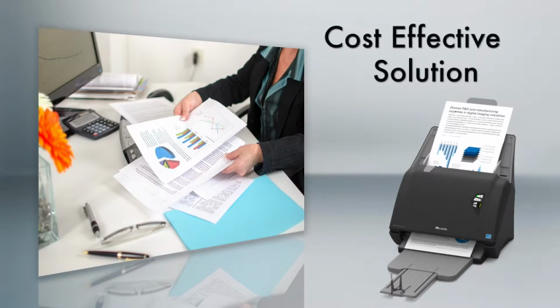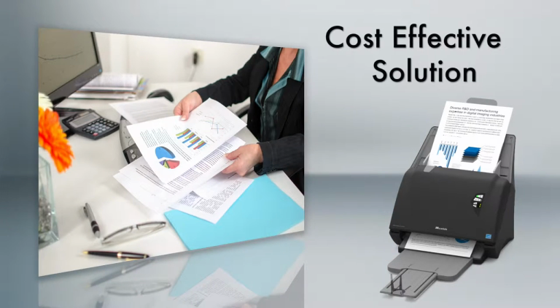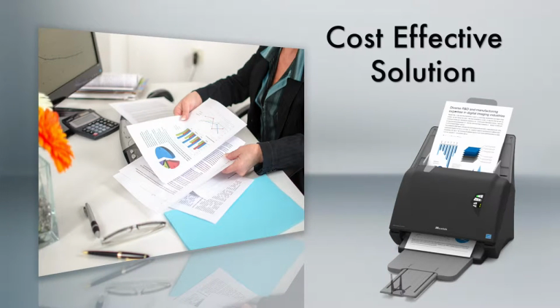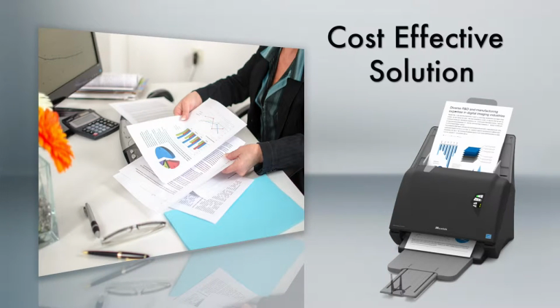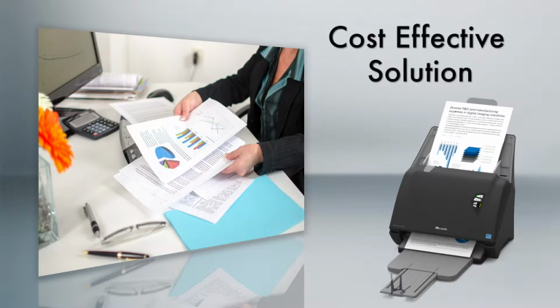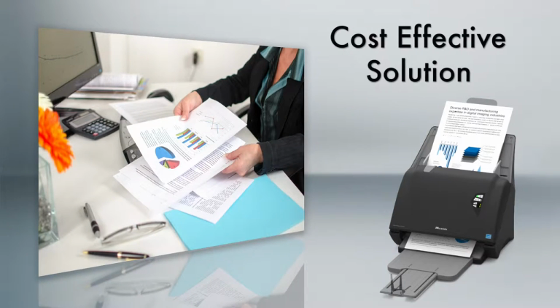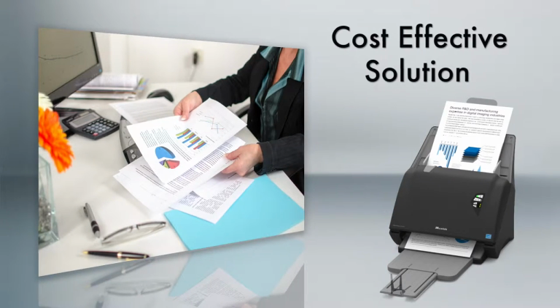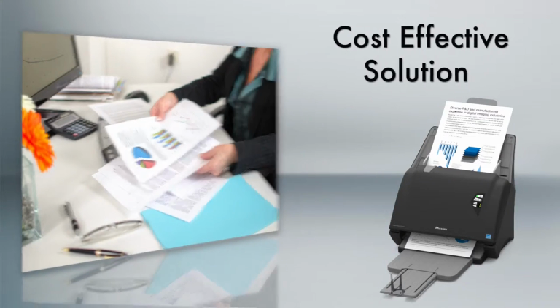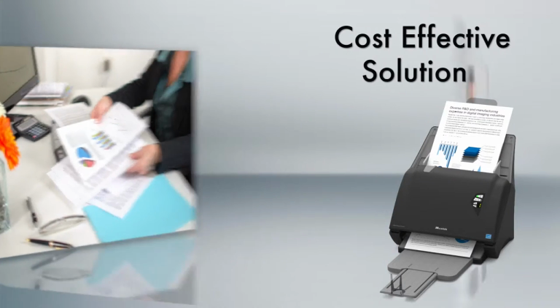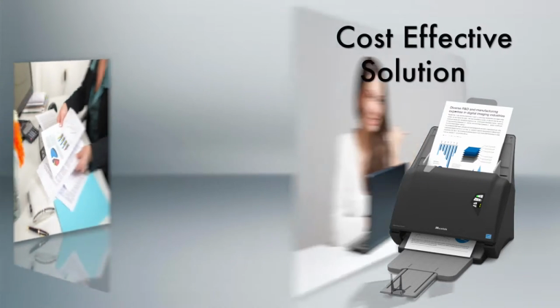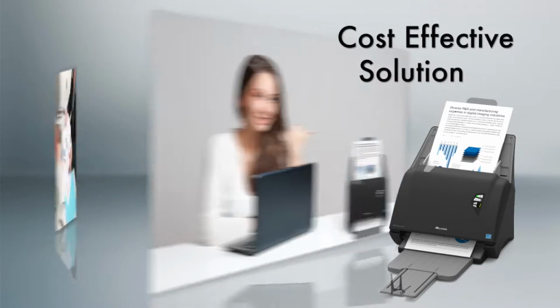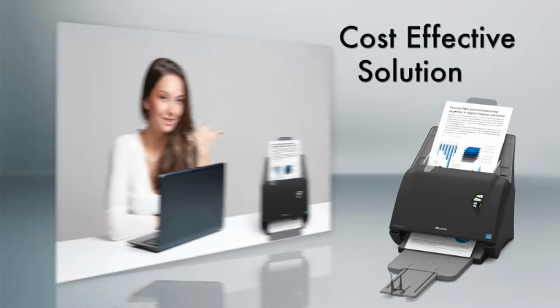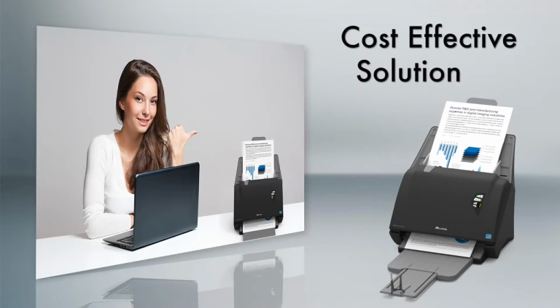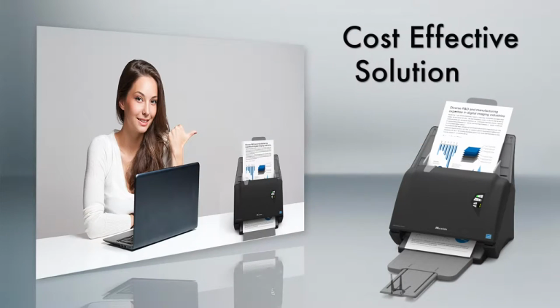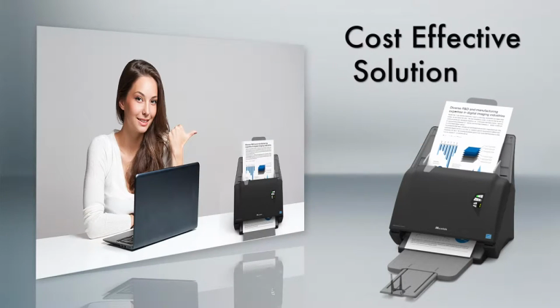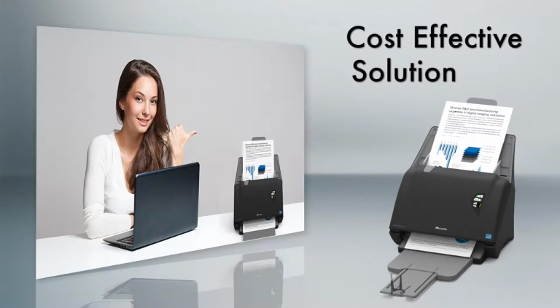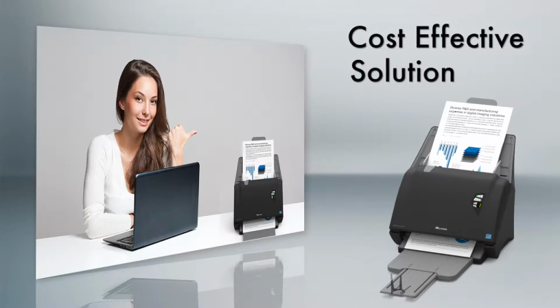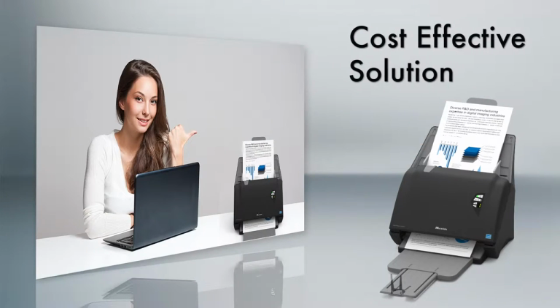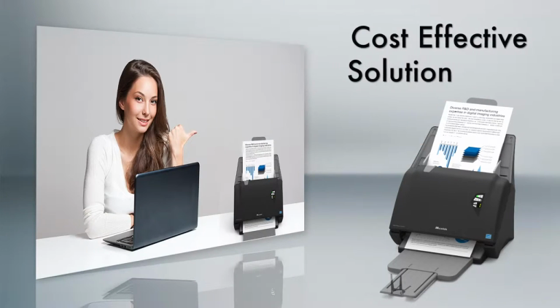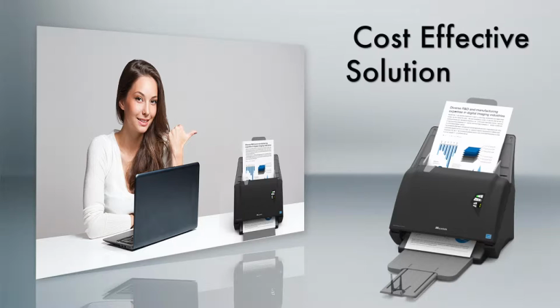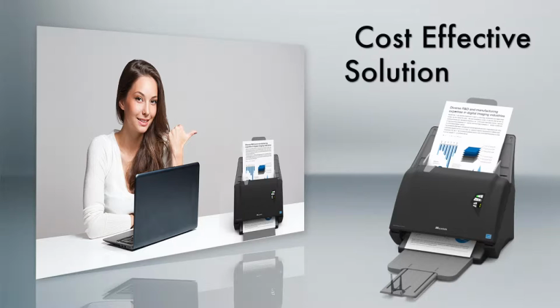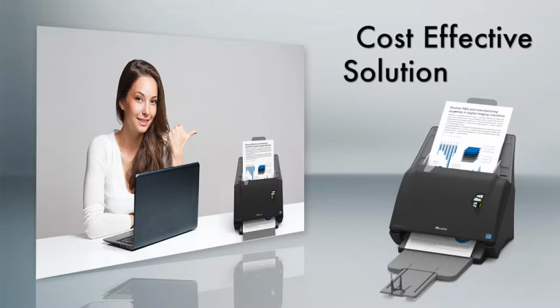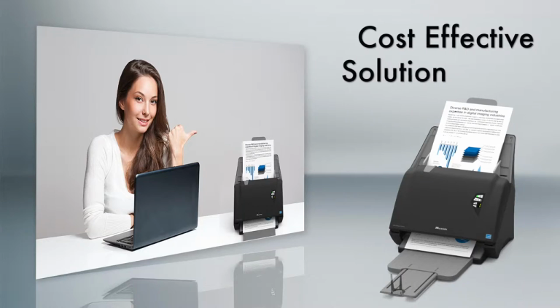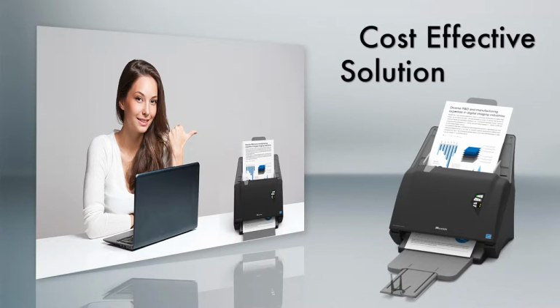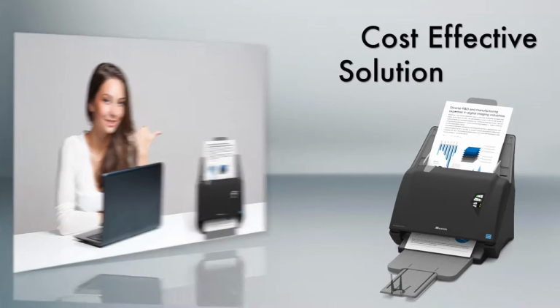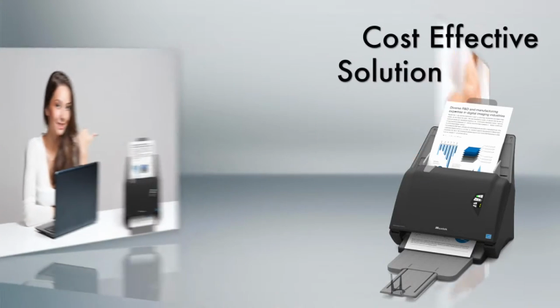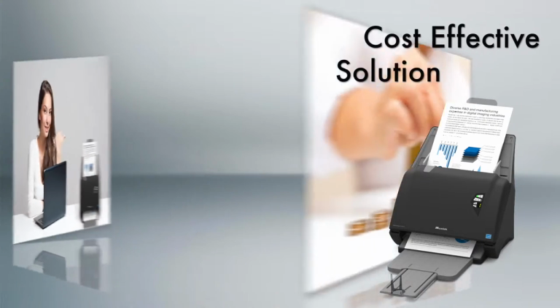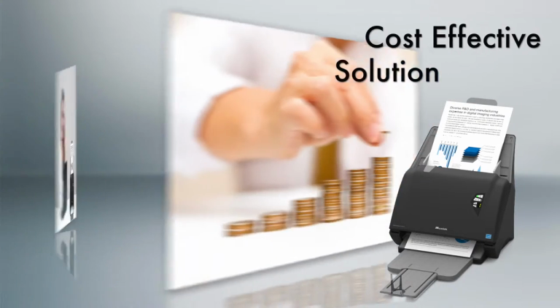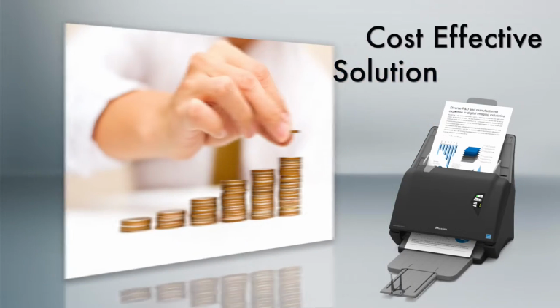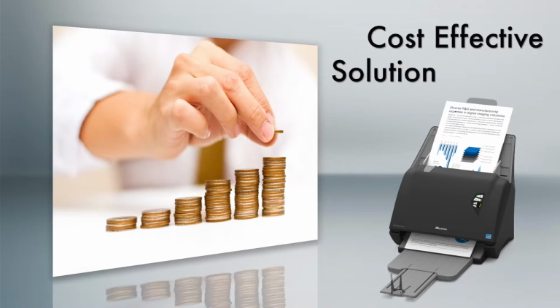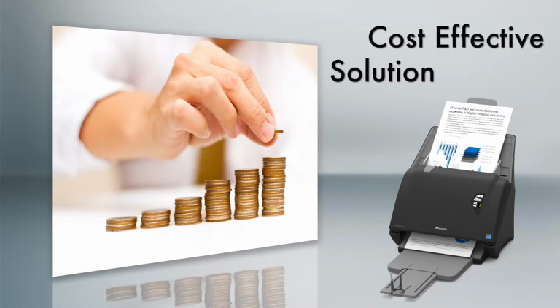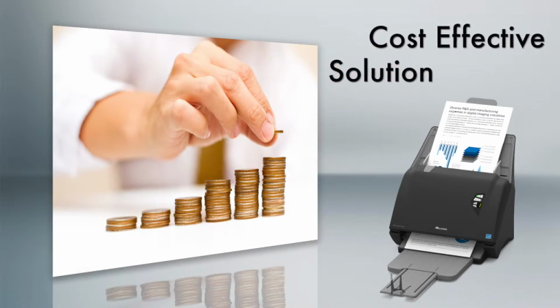It's easy to get rid of paper clutter and save your time, money, and space.